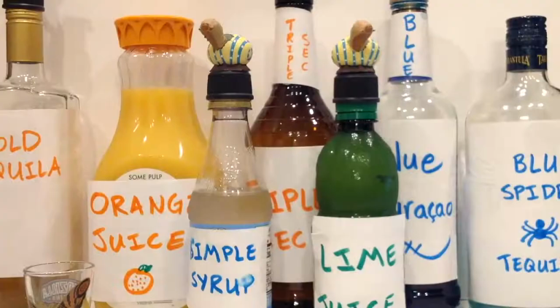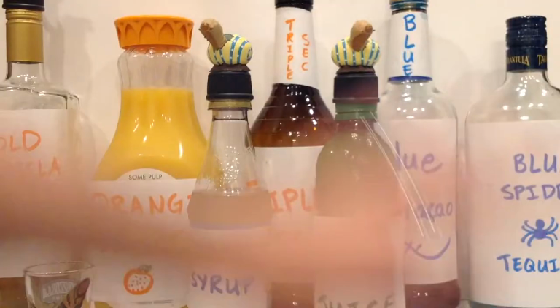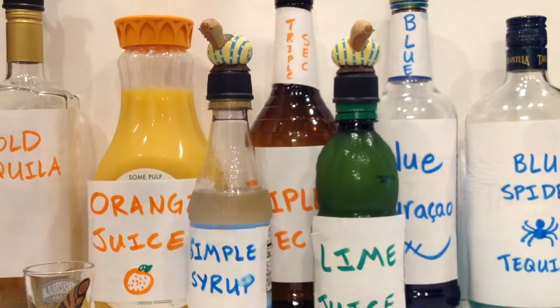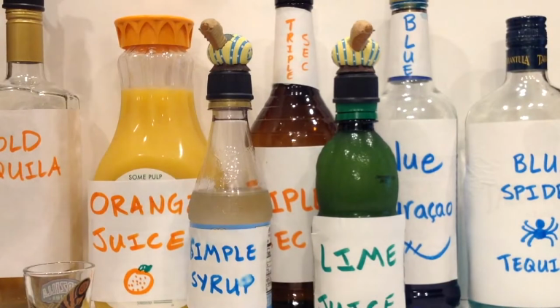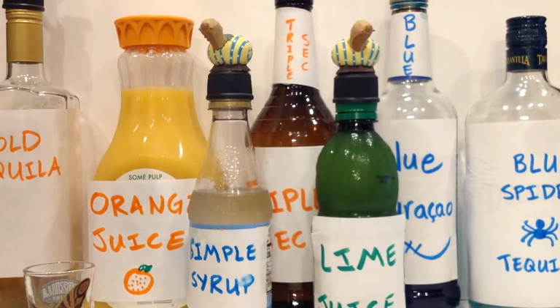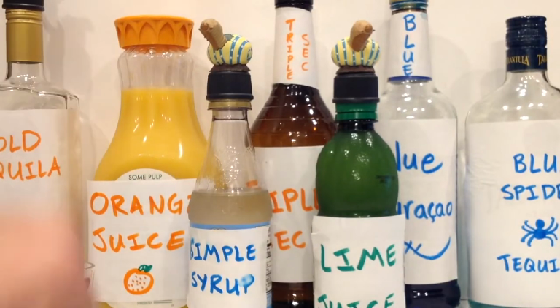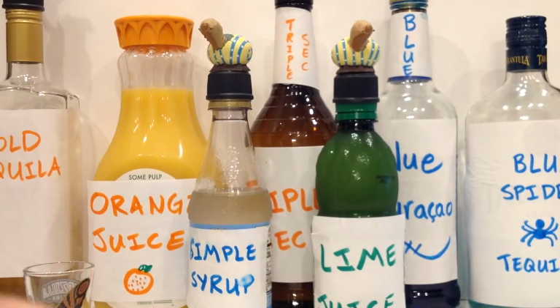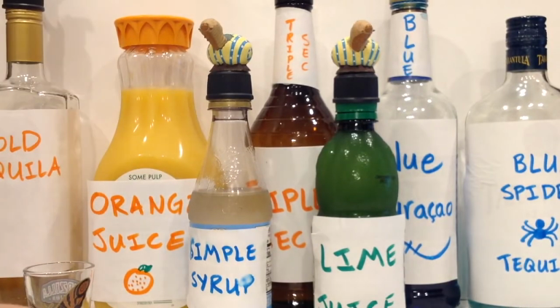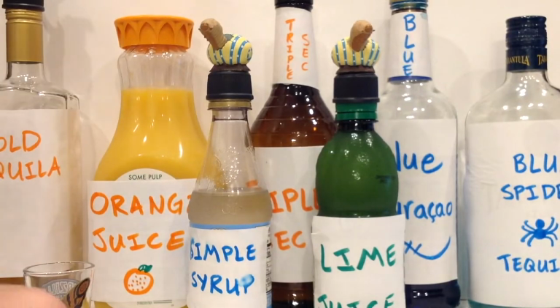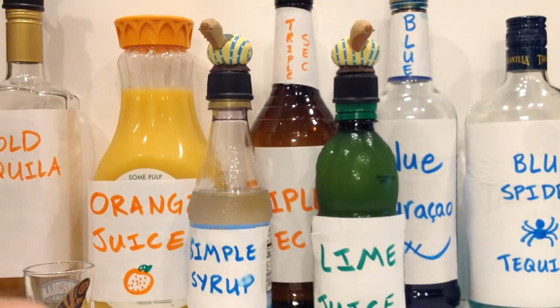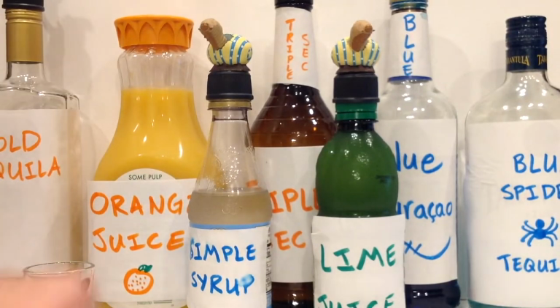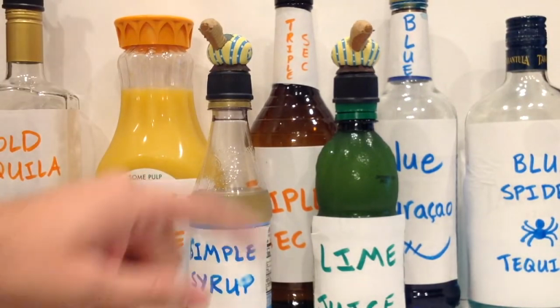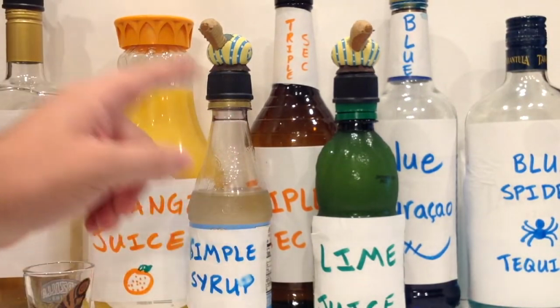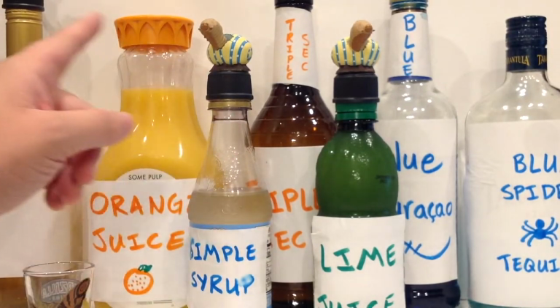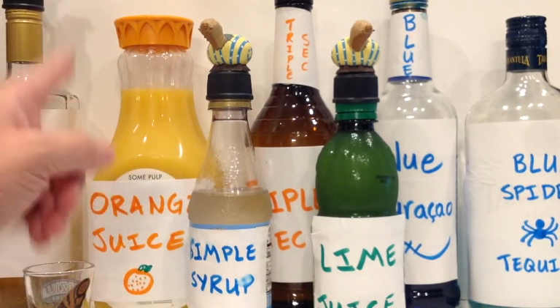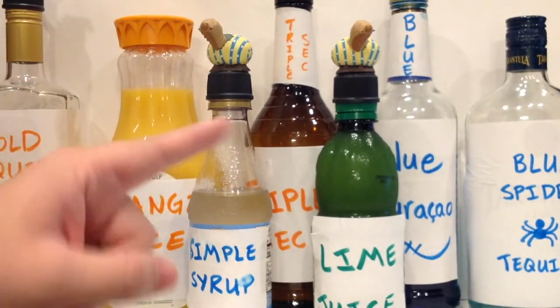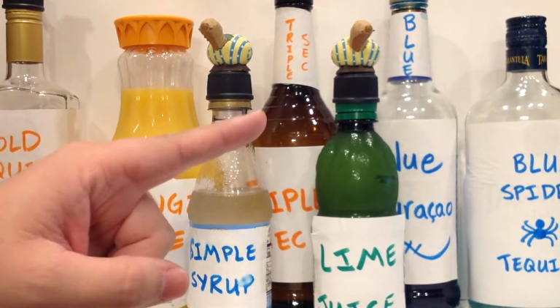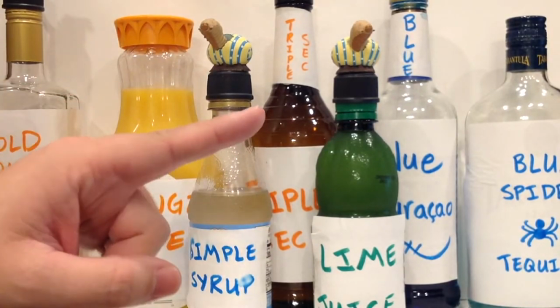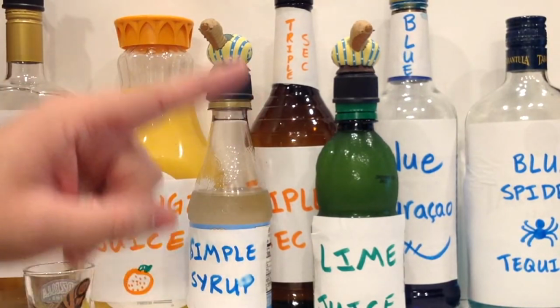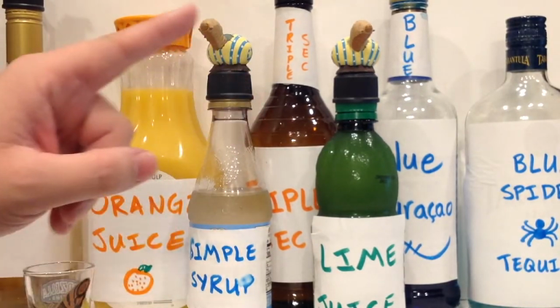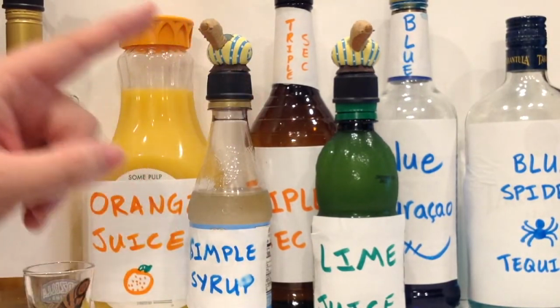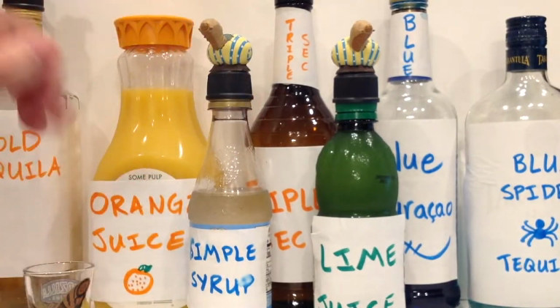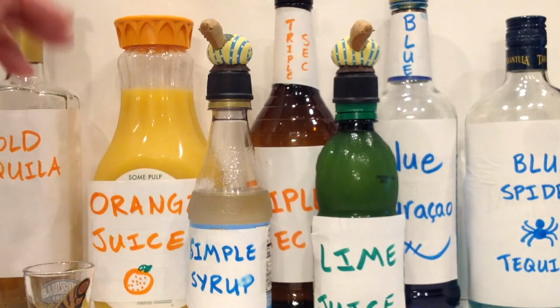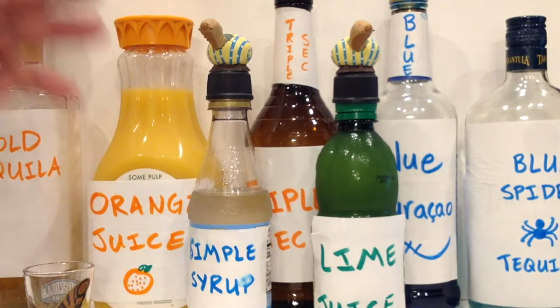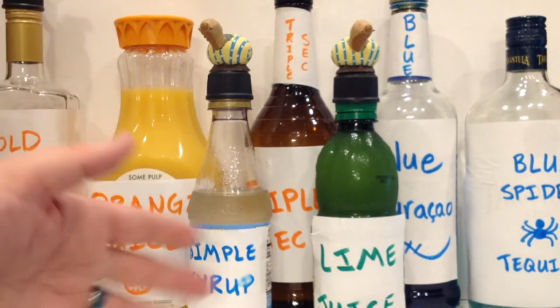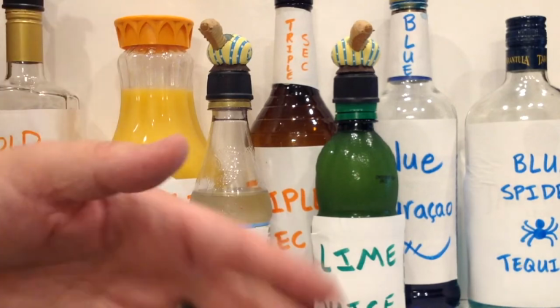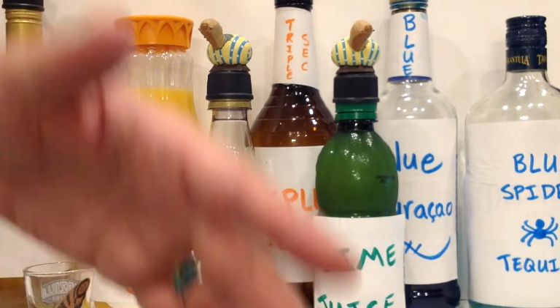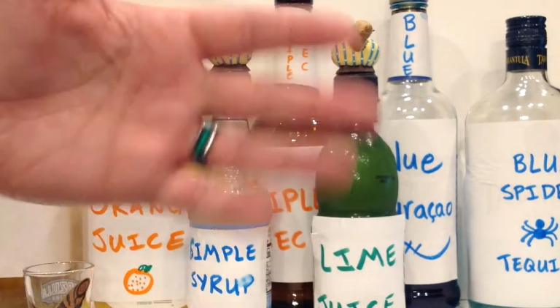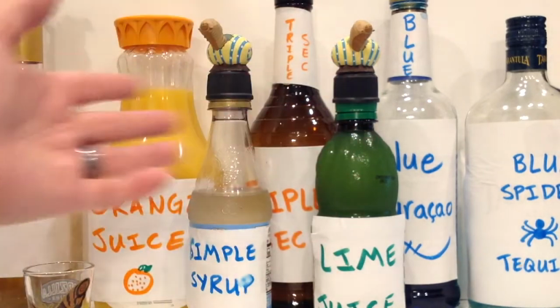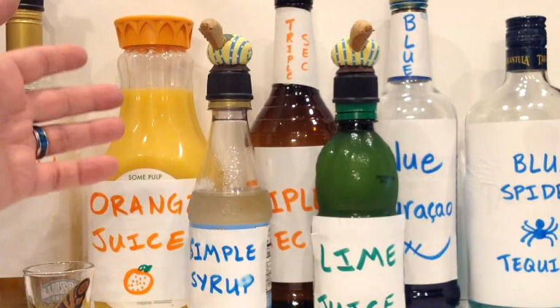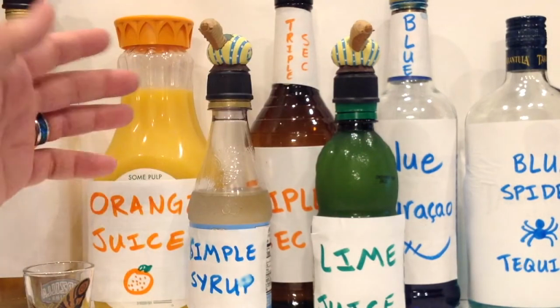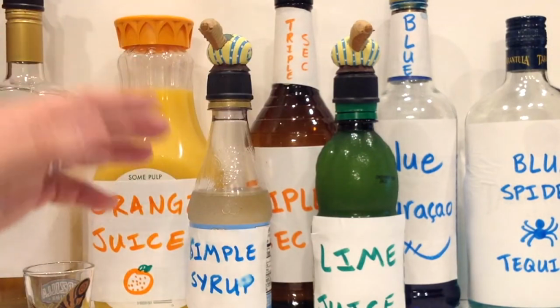Hello, and welcome to Thirsty Thursday Toys, where I post nerdy drink recipes and toy reviews every Thursday, among other things.